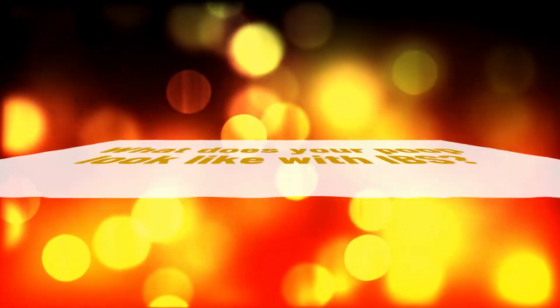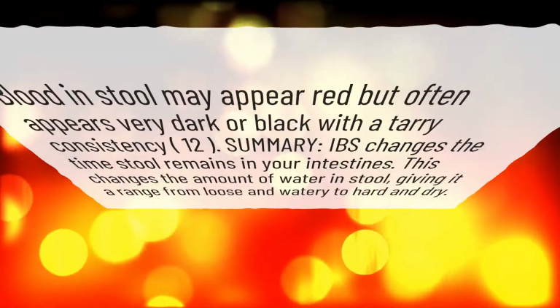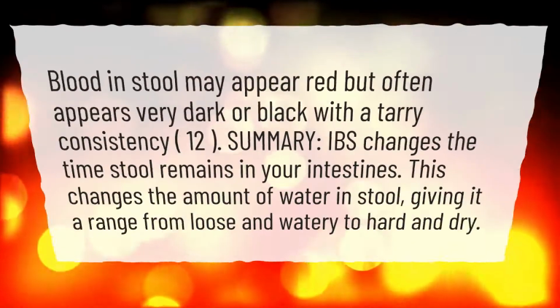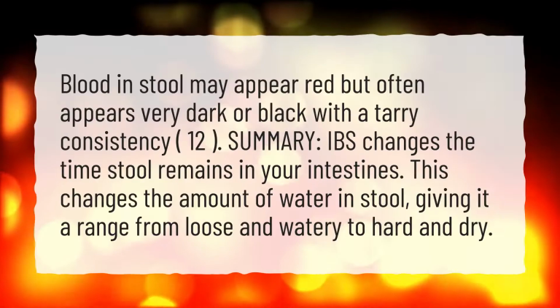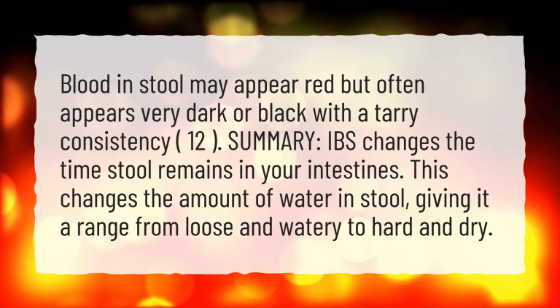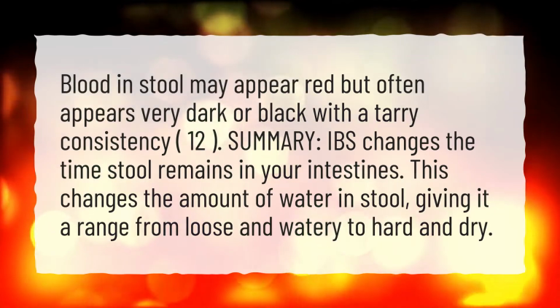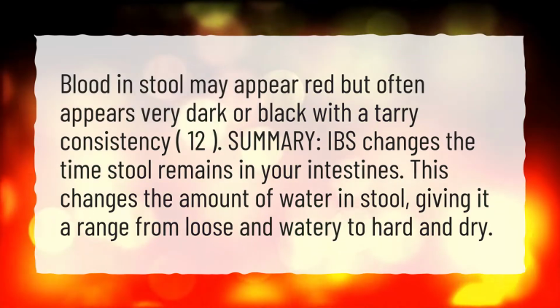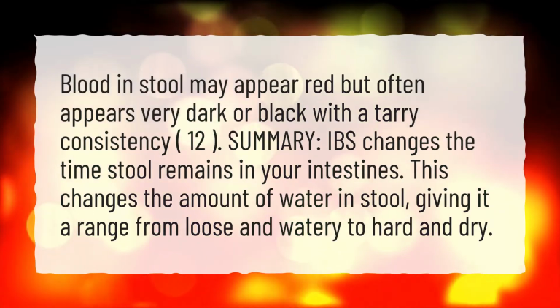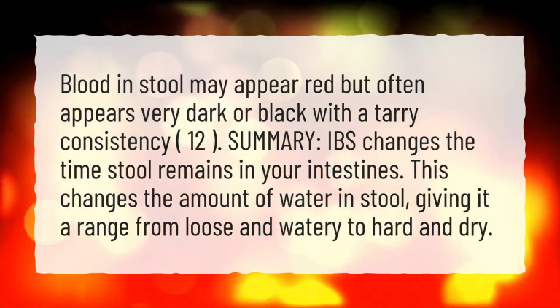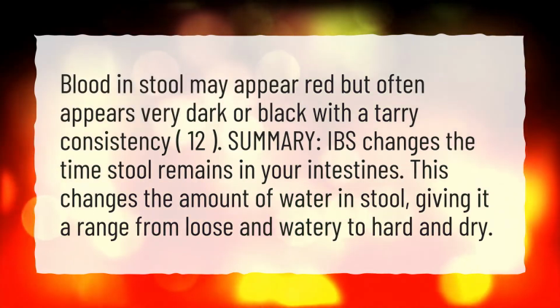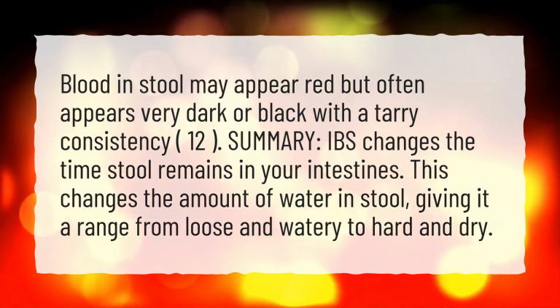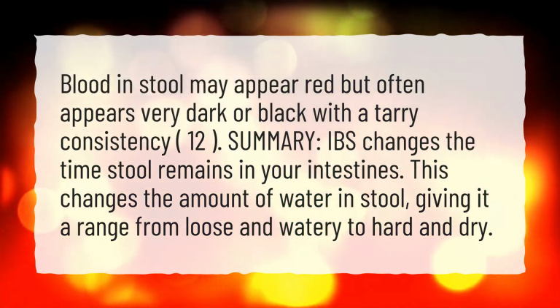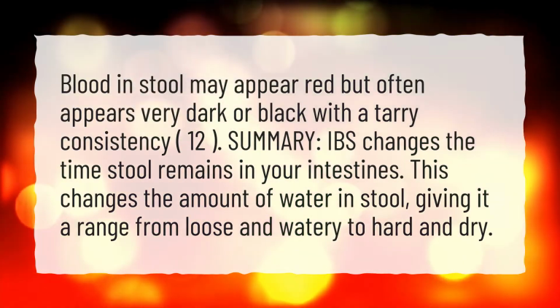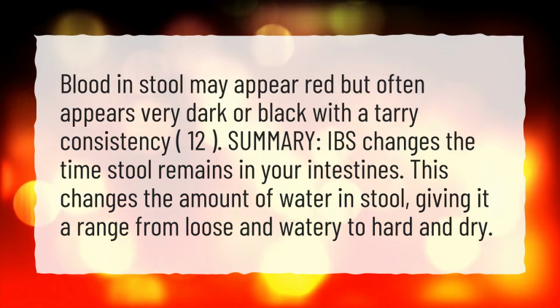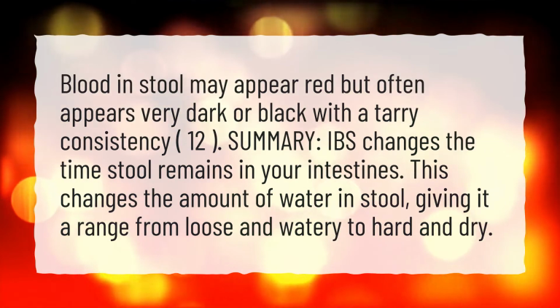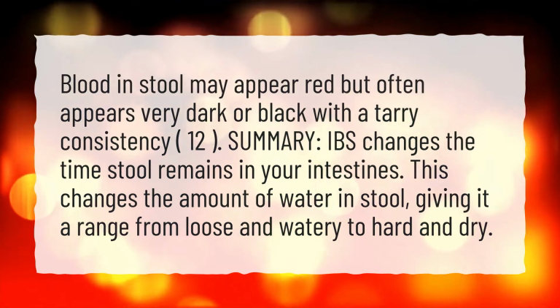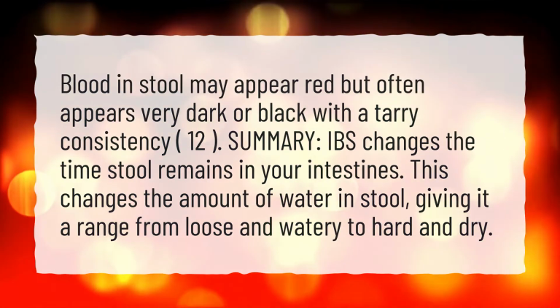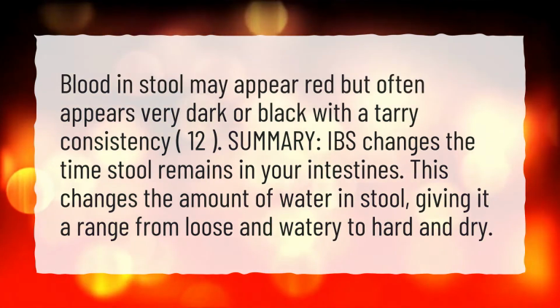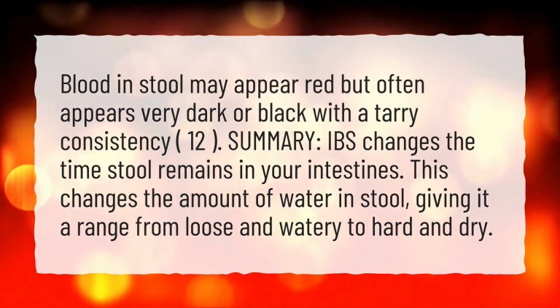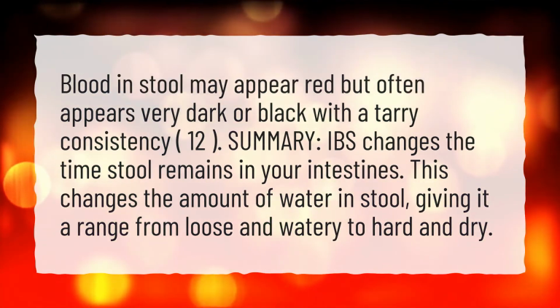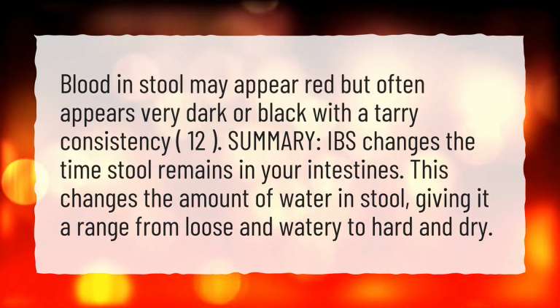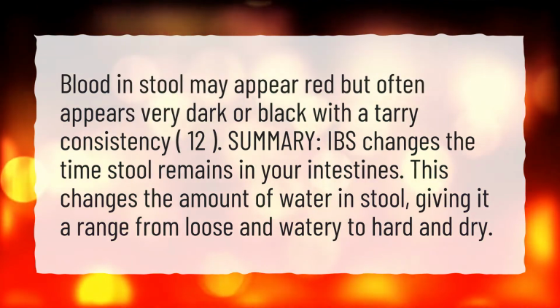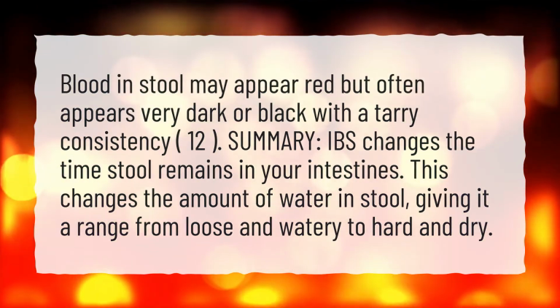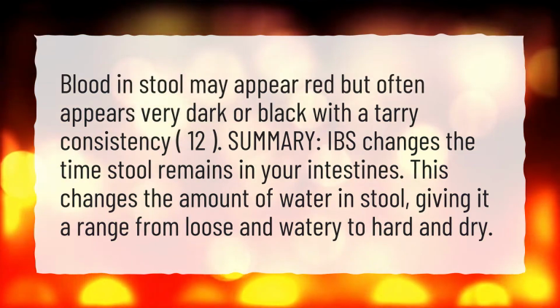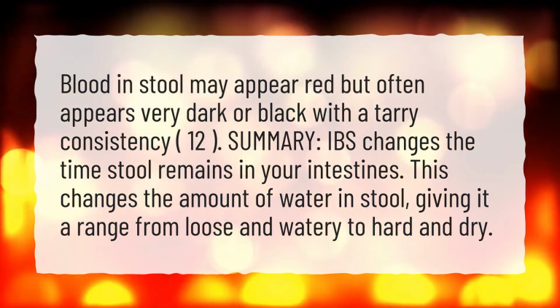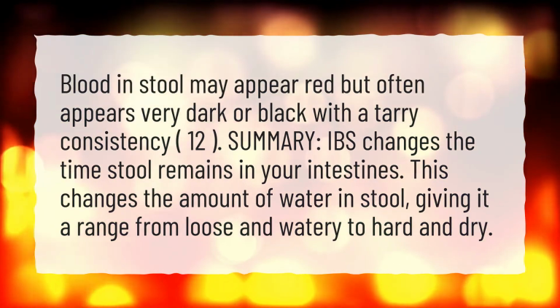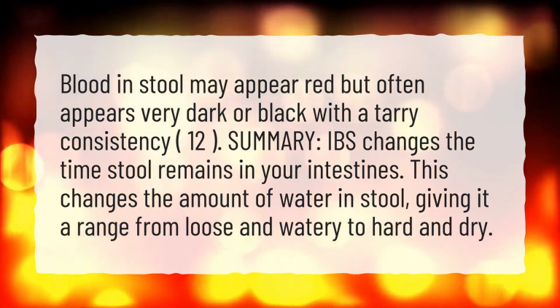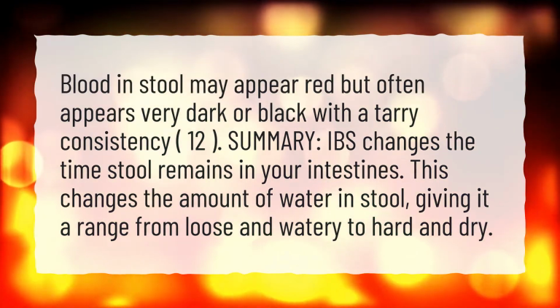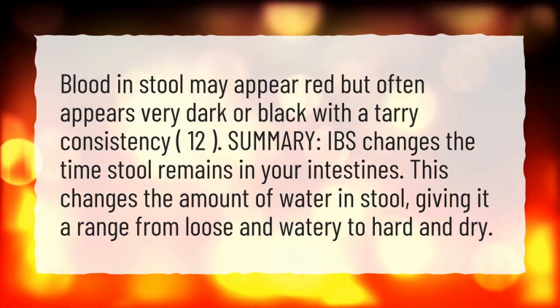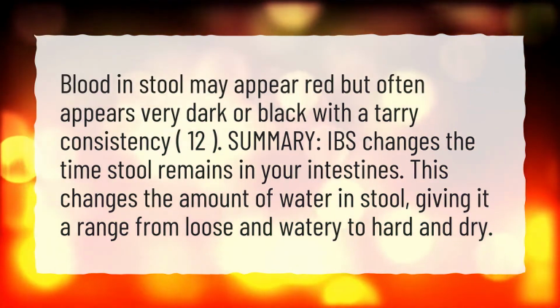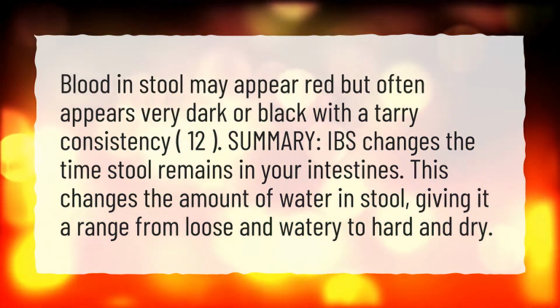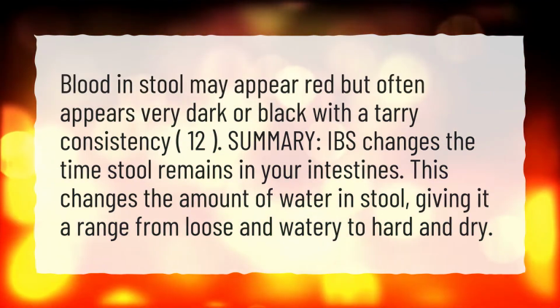Blood in stool may appear red, but often appears very dark or black with a tarry consistency.